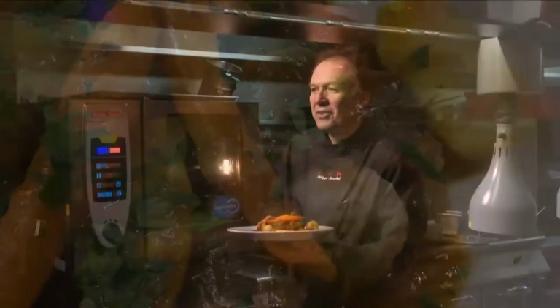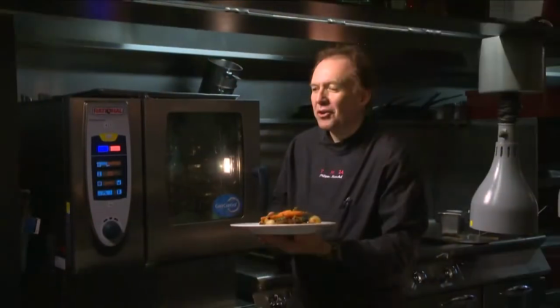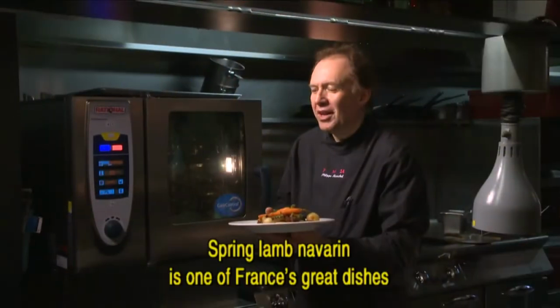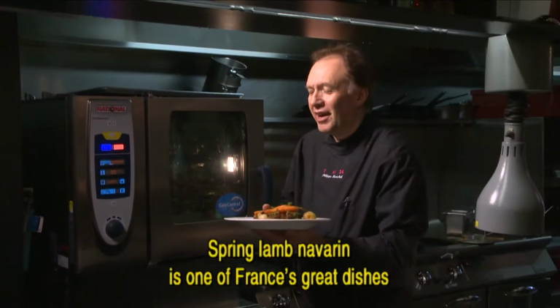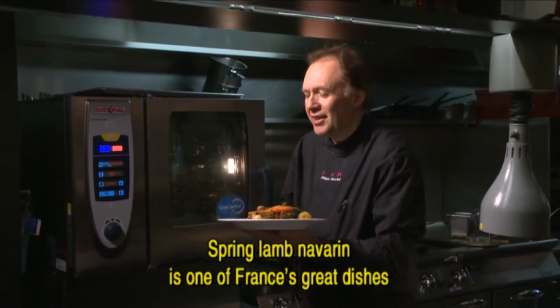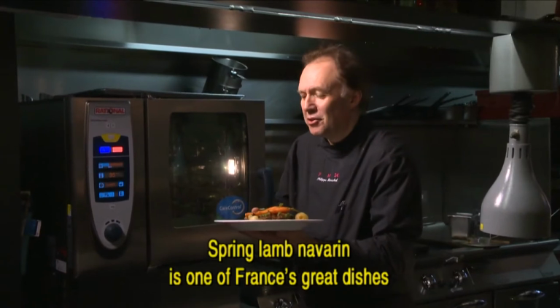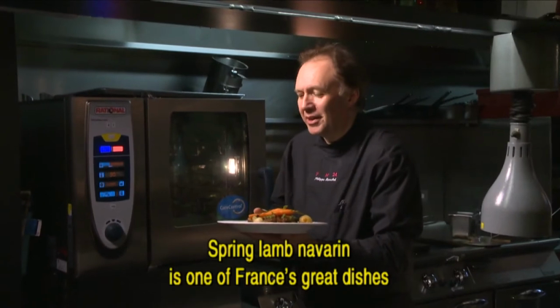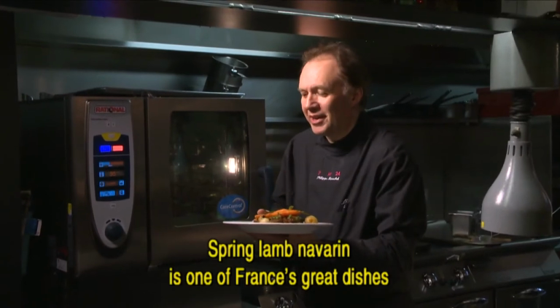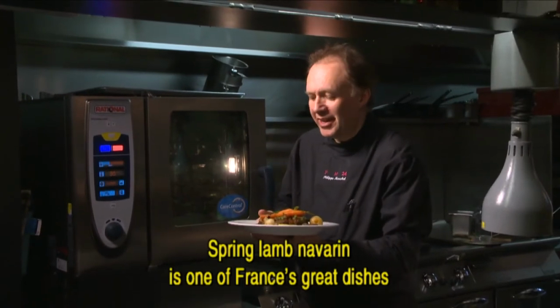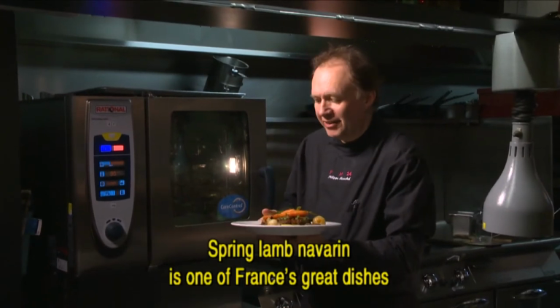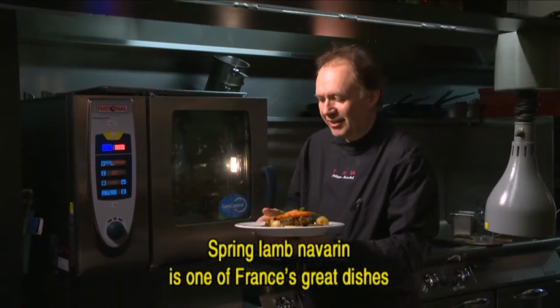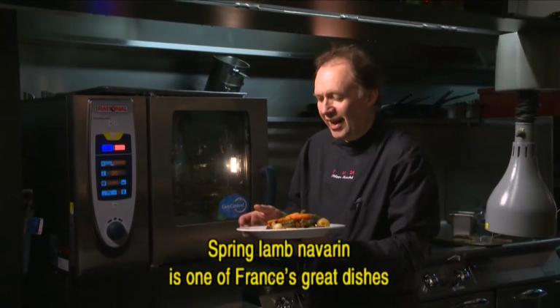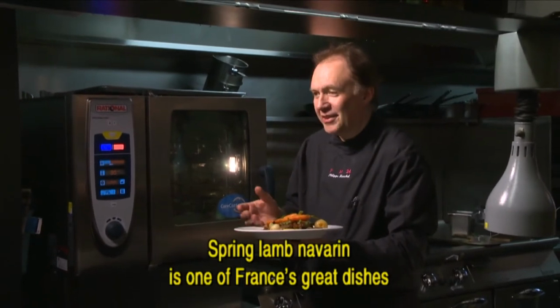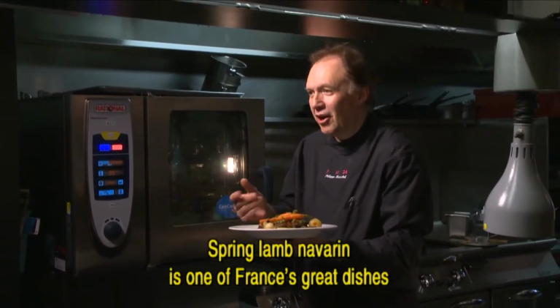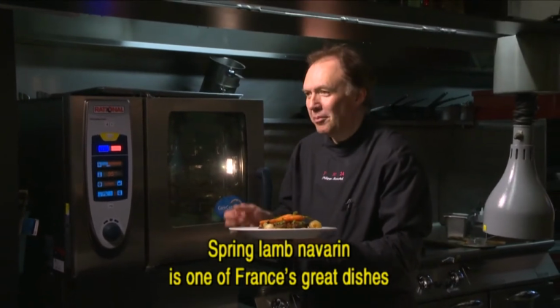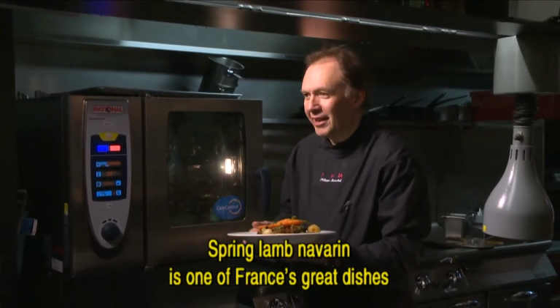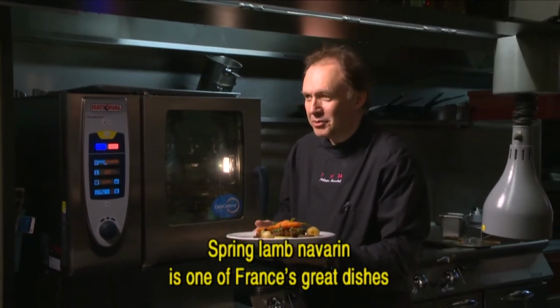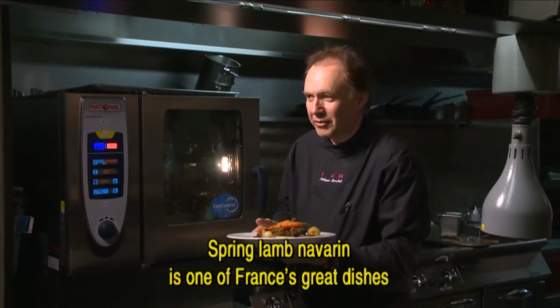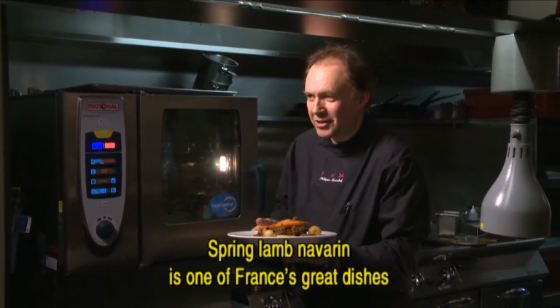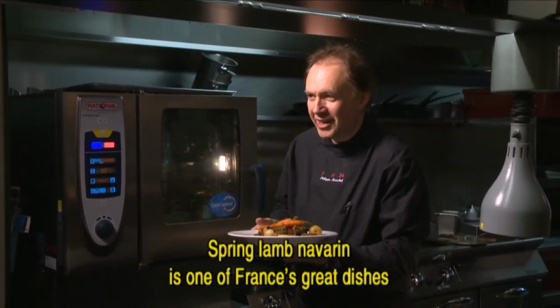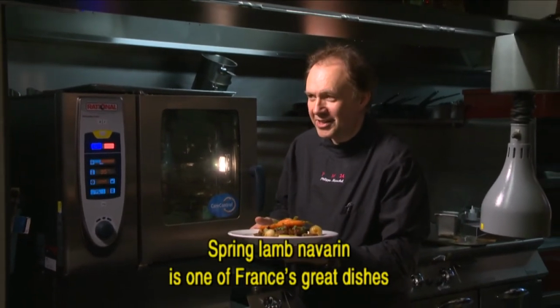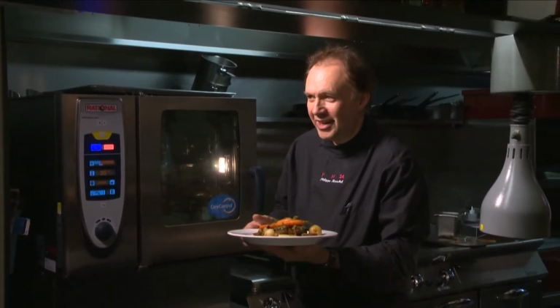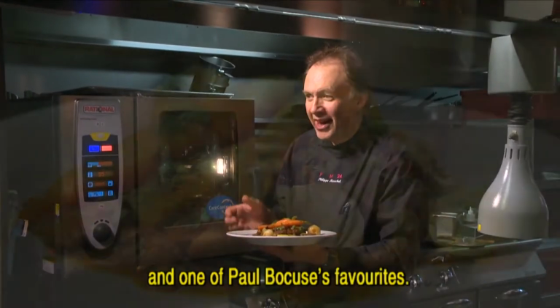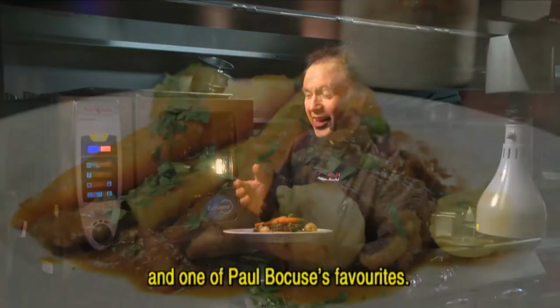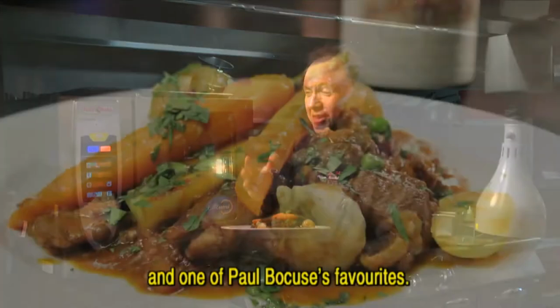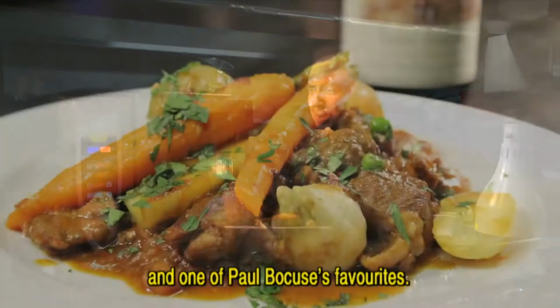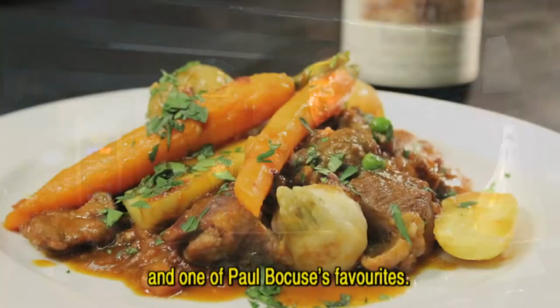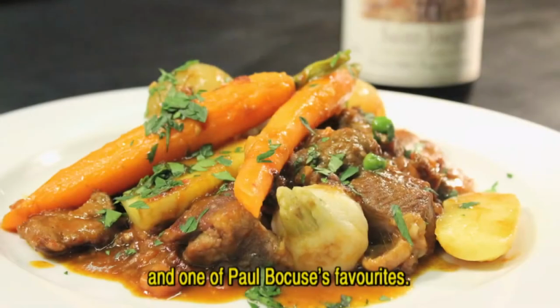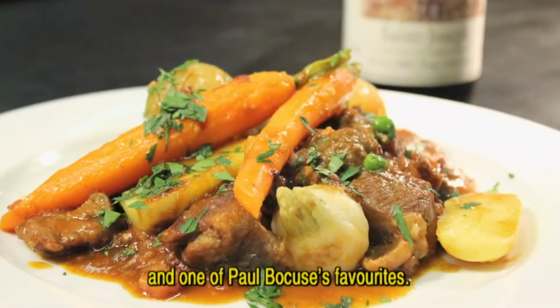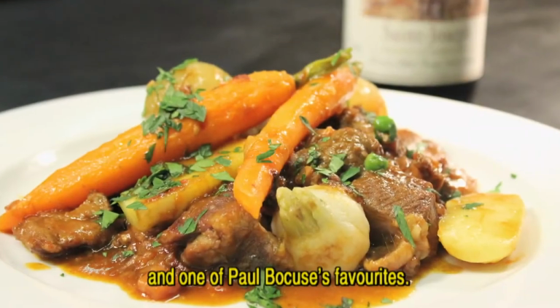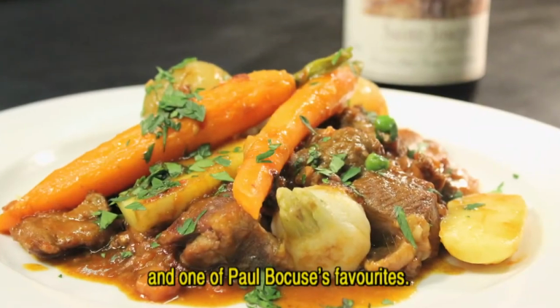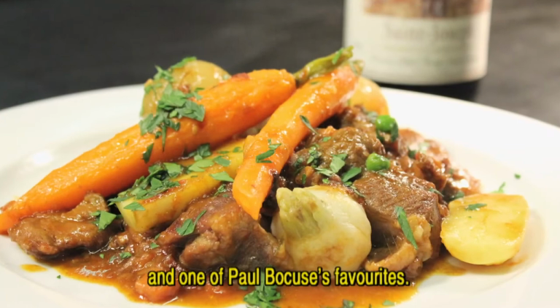The Navarin d'agneau printanier is one of the great dishes of French cuisine, and one of the favourite foods of Paul Bocuse.